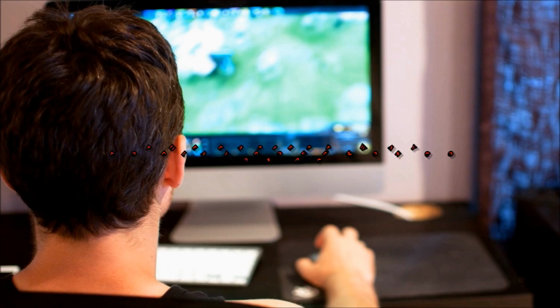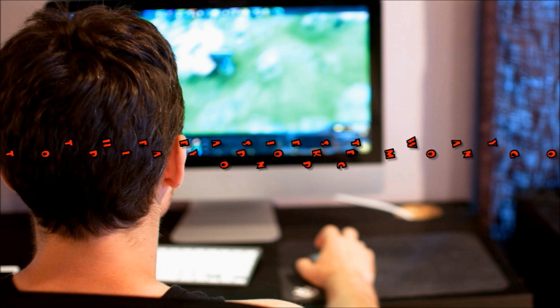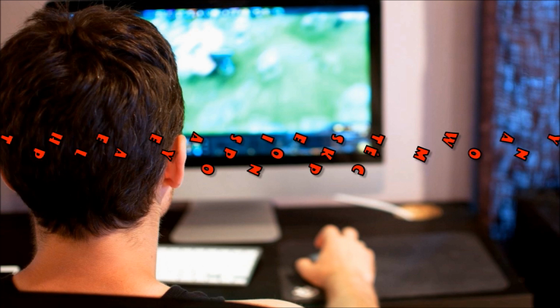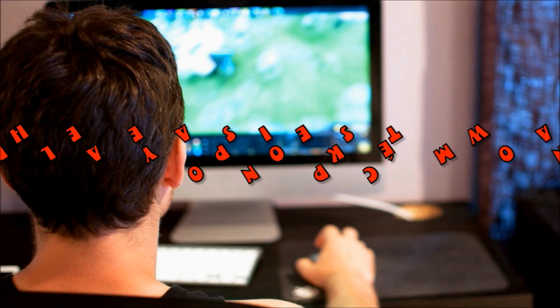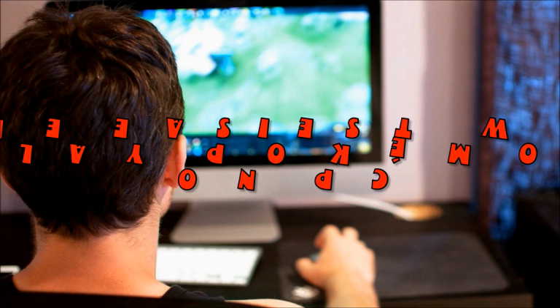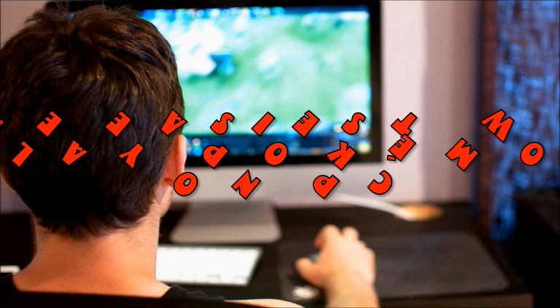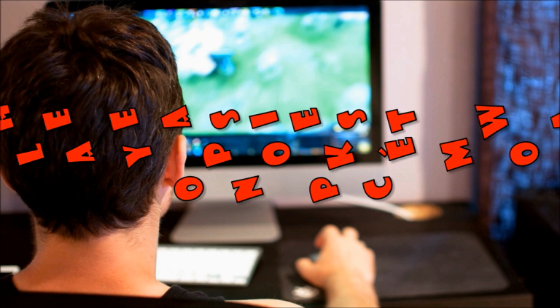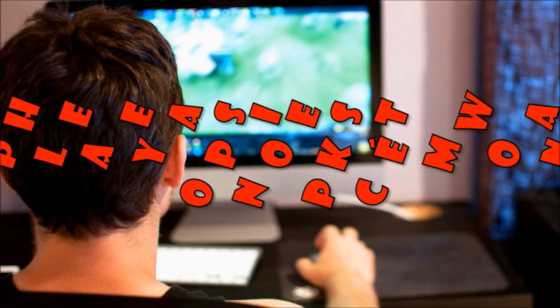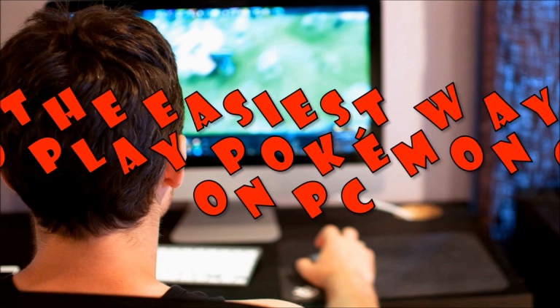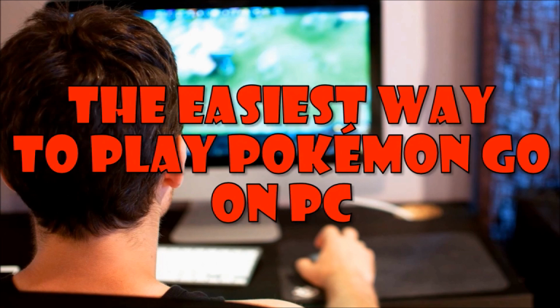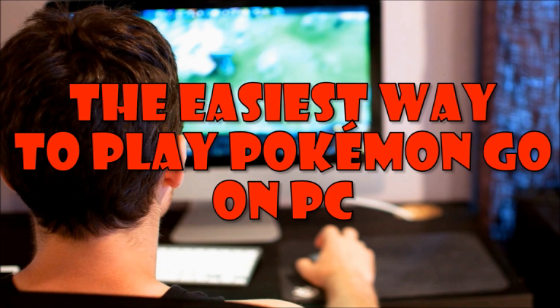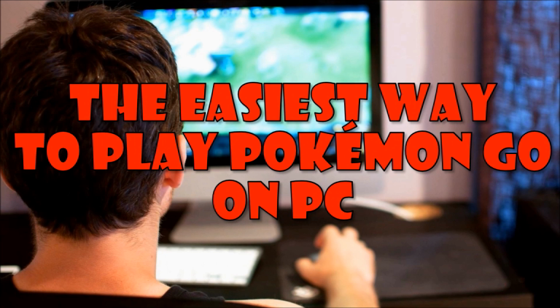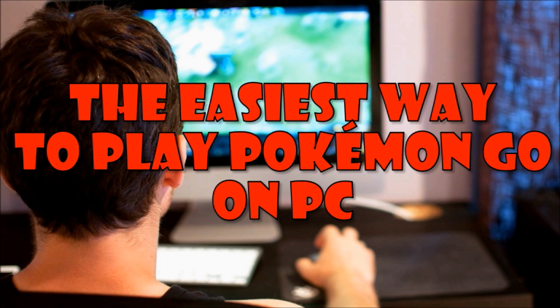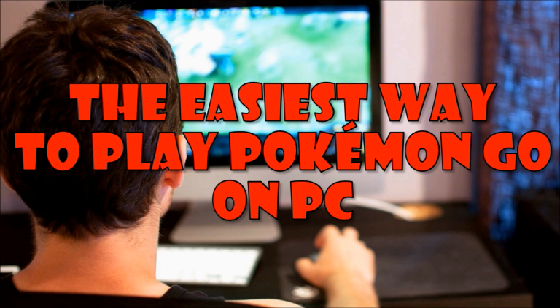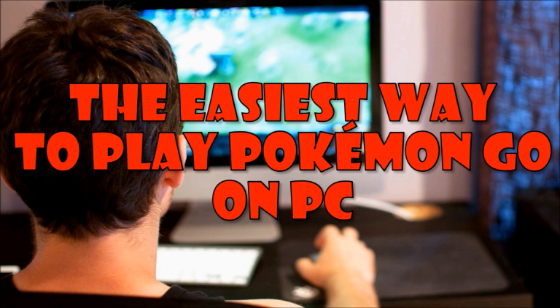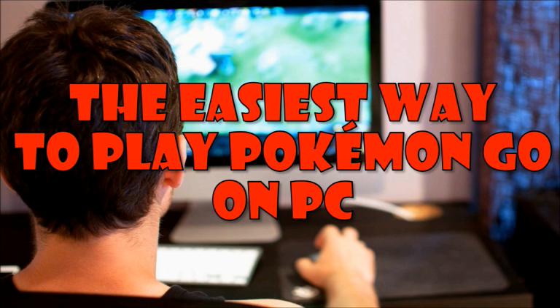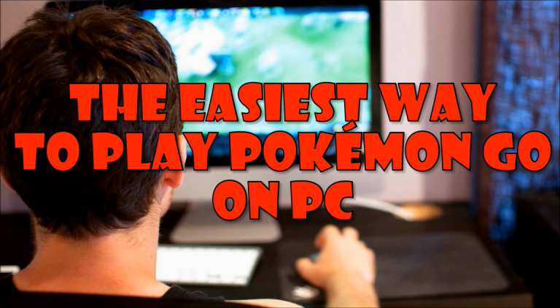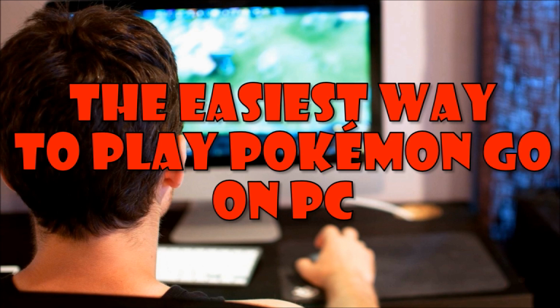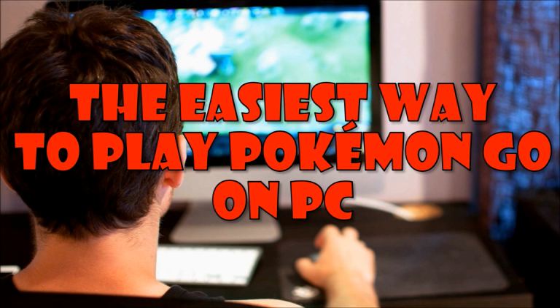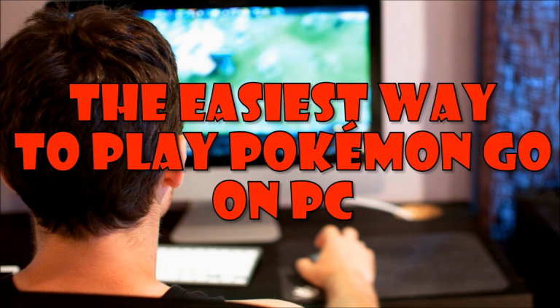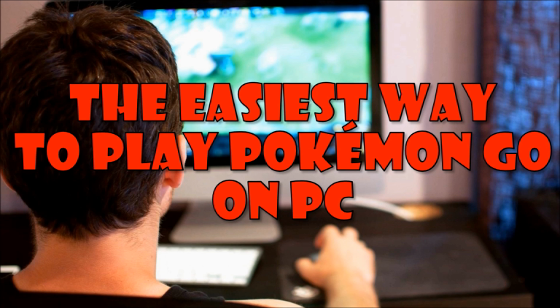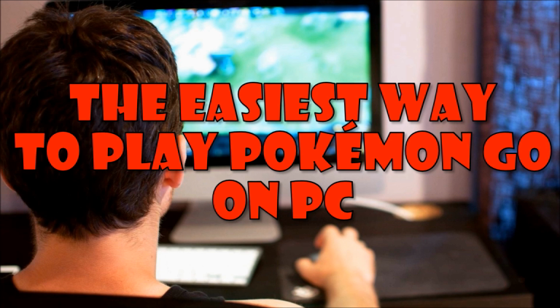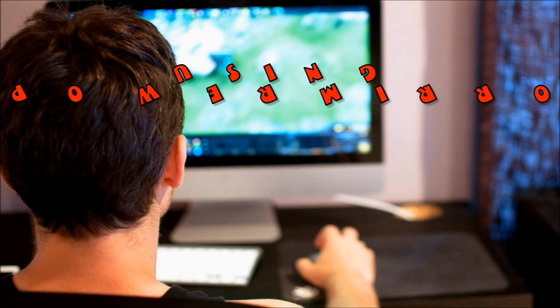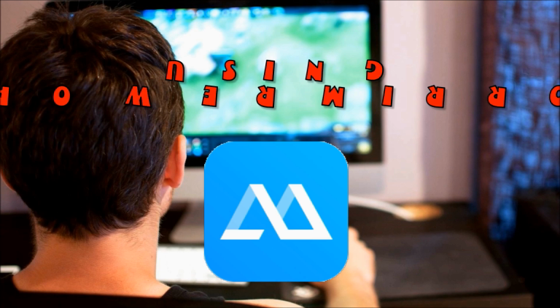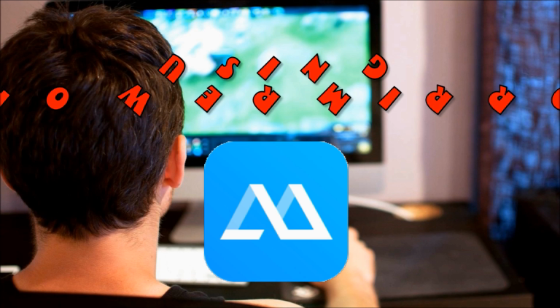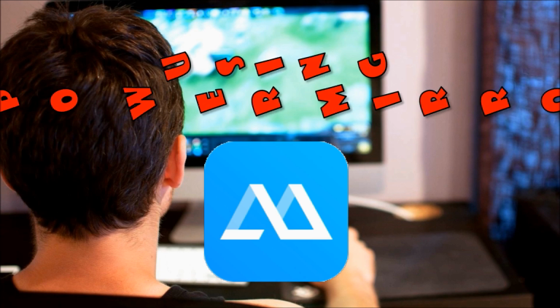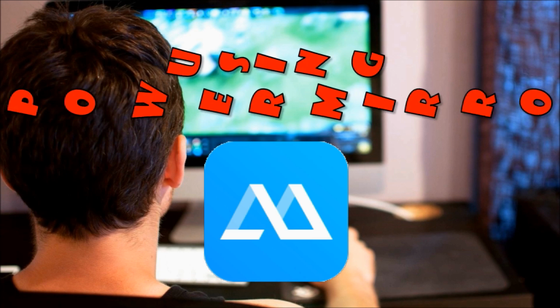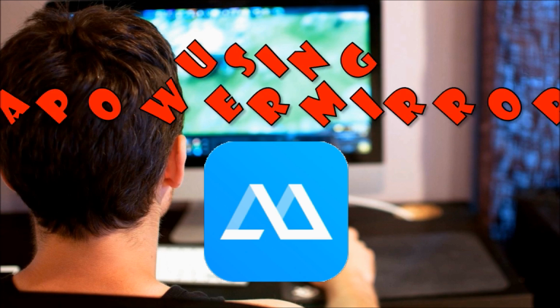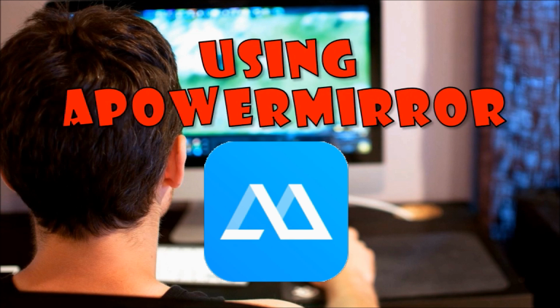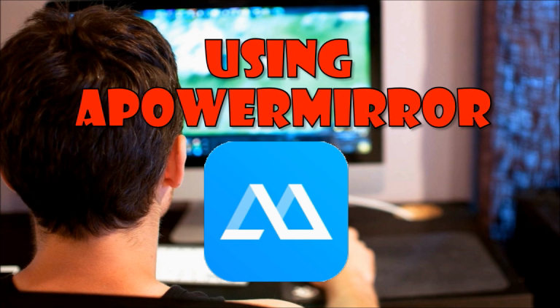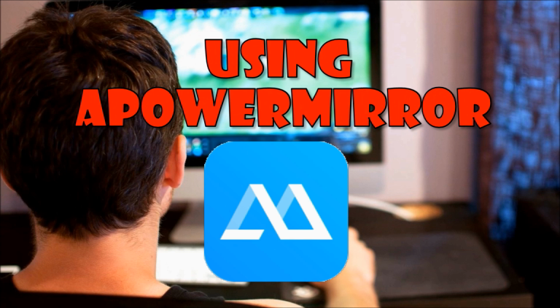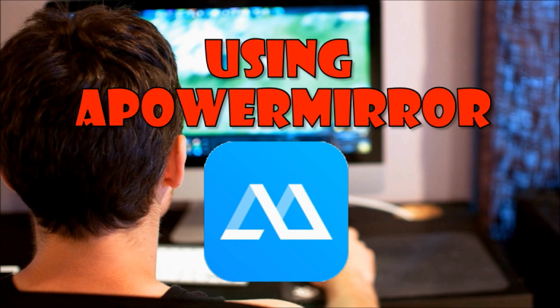Hi! Today, I'm going to show you the easiest way to play Pokemon Go on PC using APowerMirror.